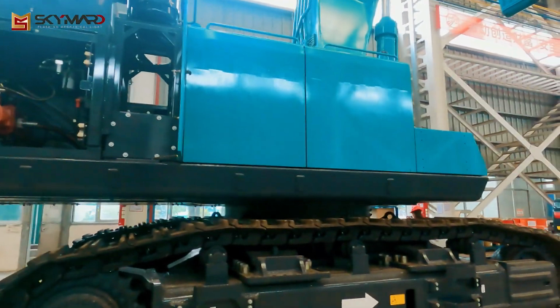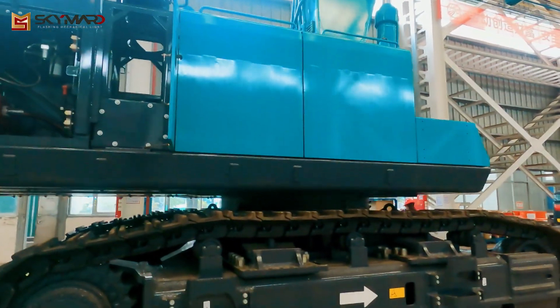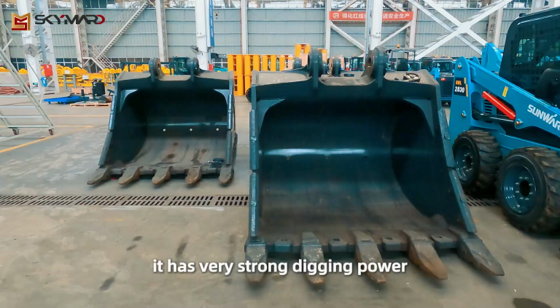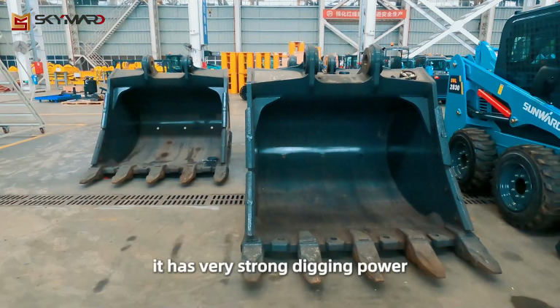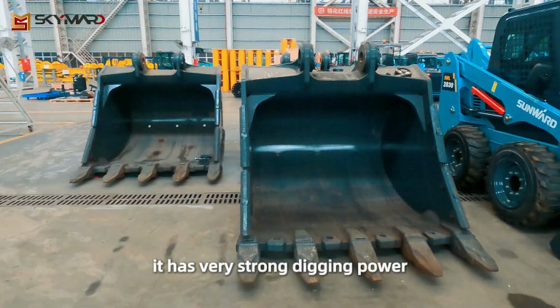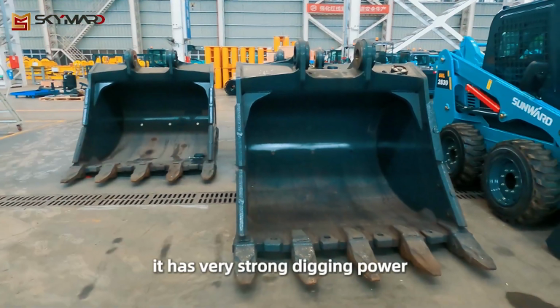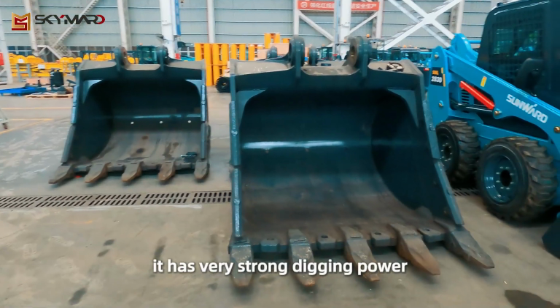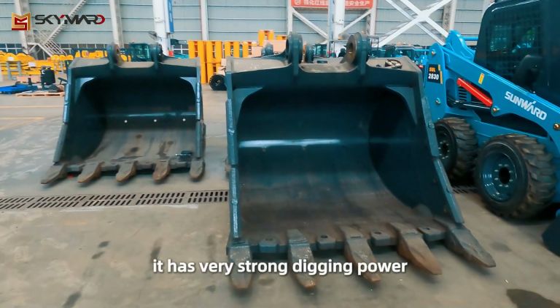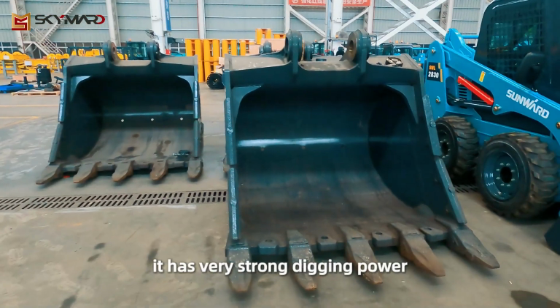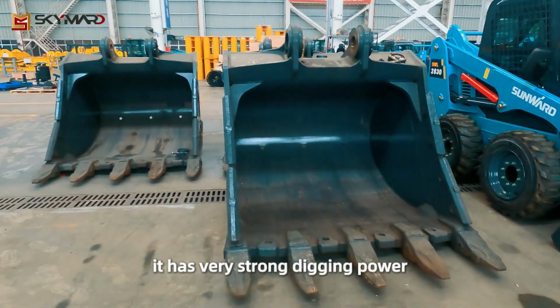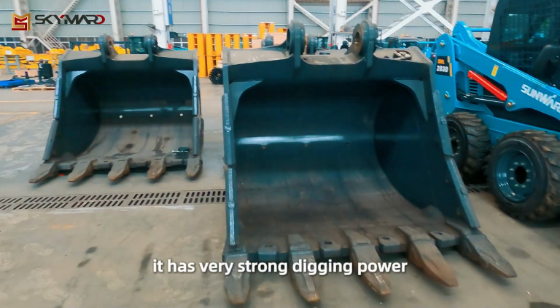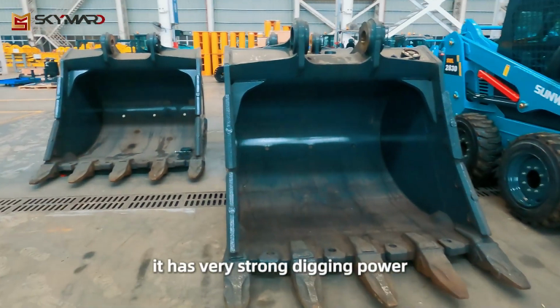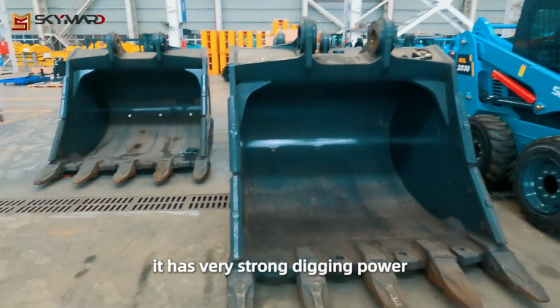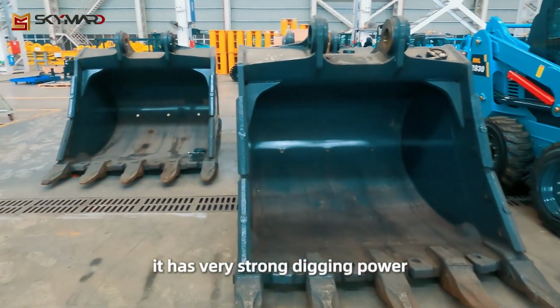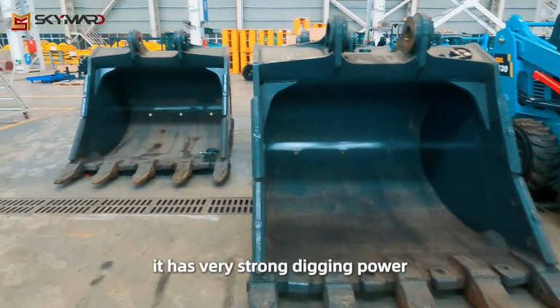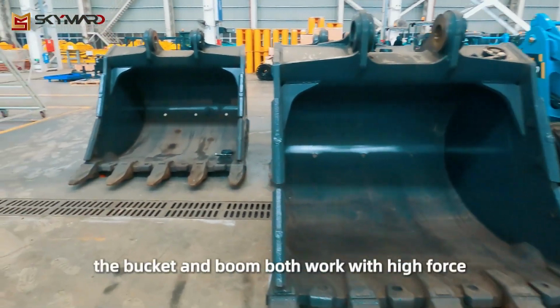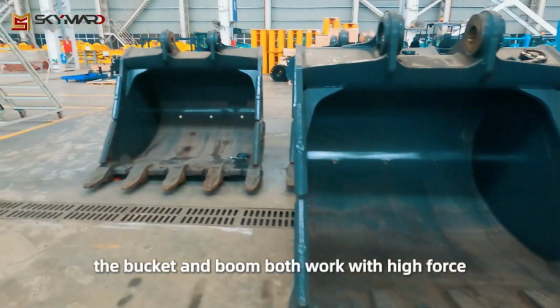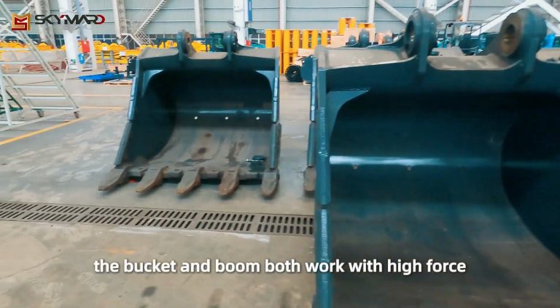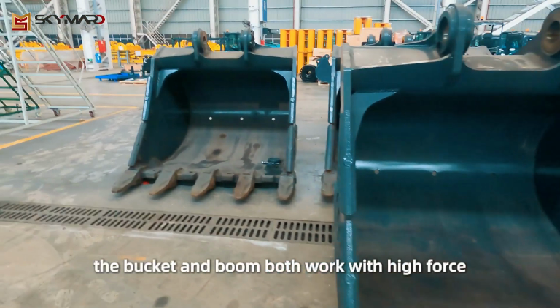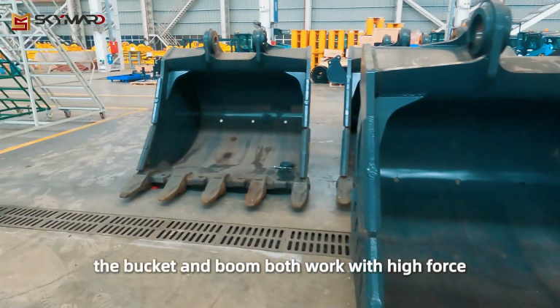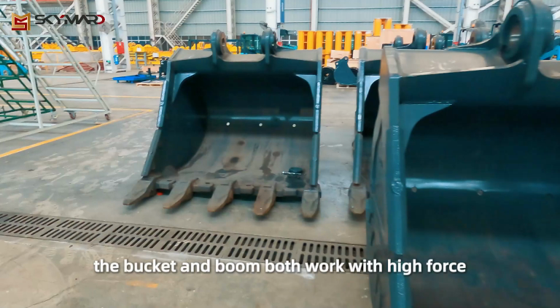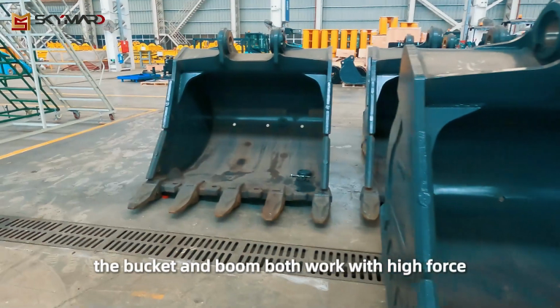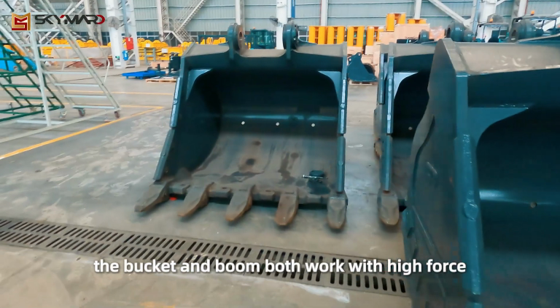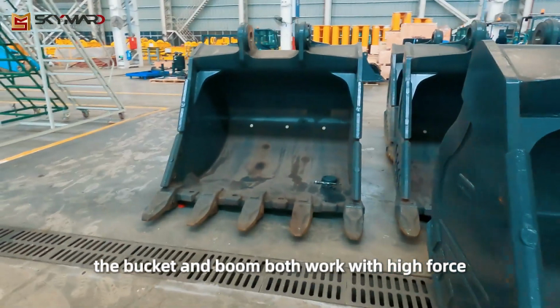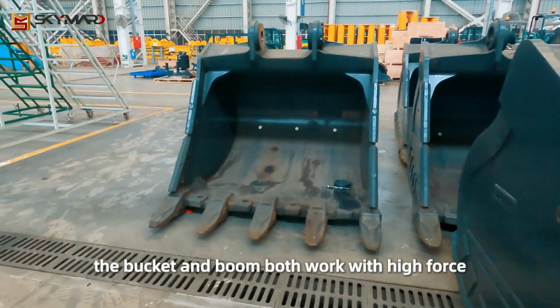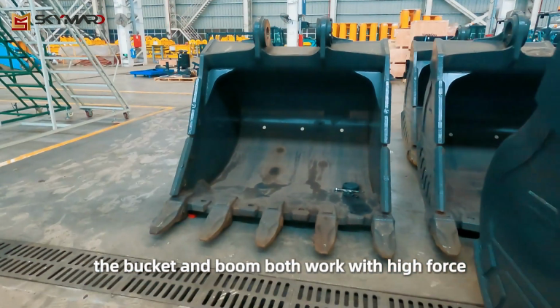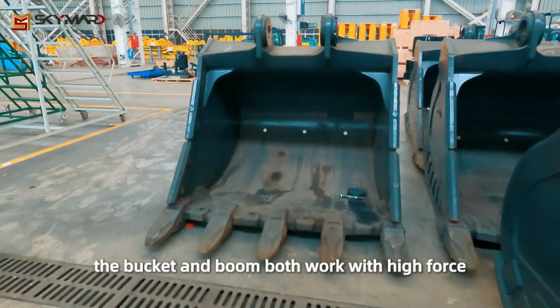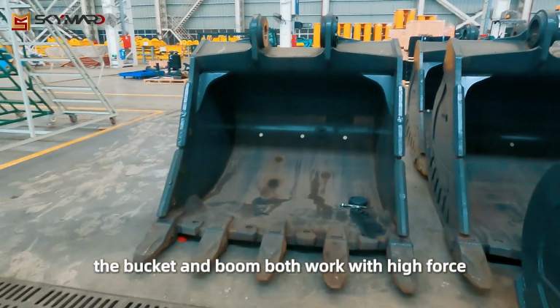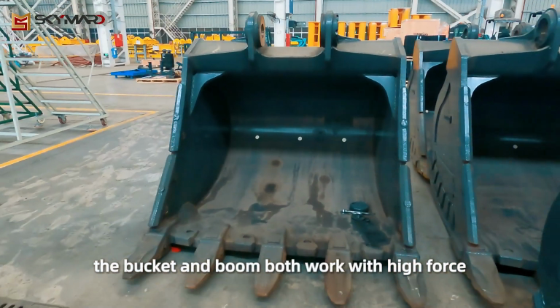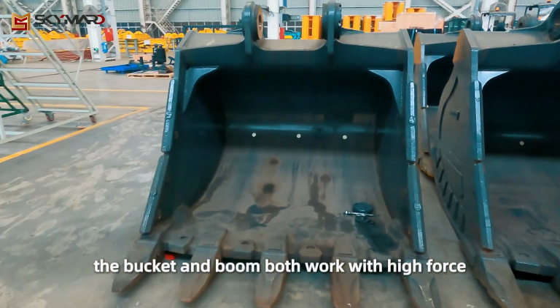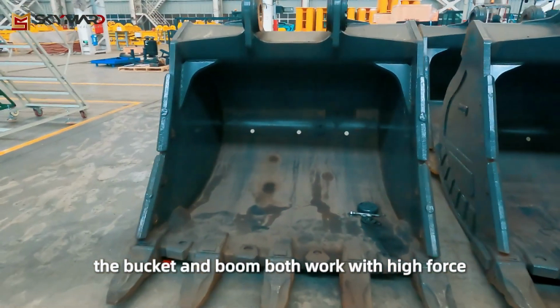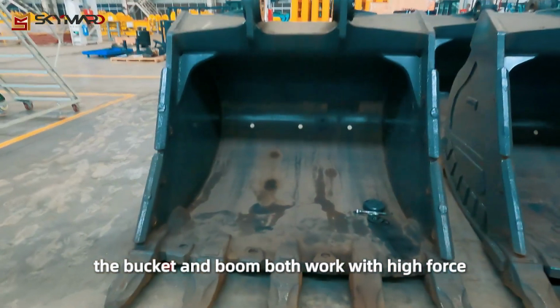It has very strong digging power. The bucket and boom both work with high force.